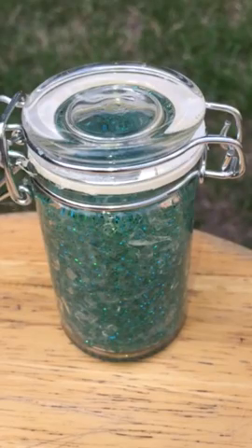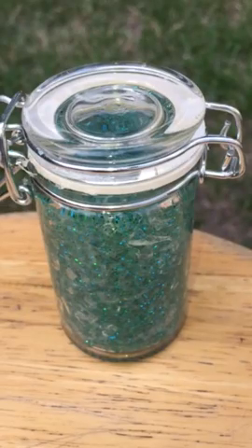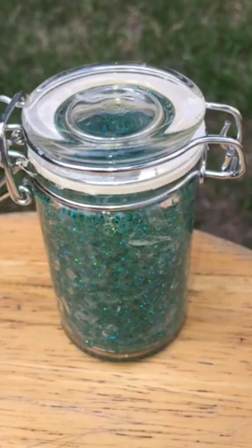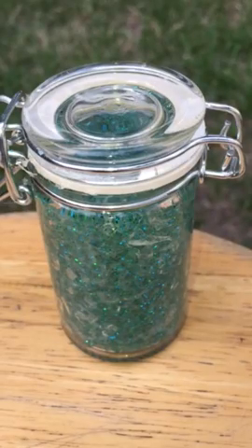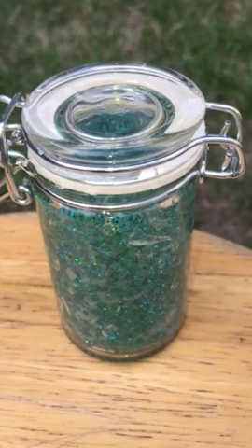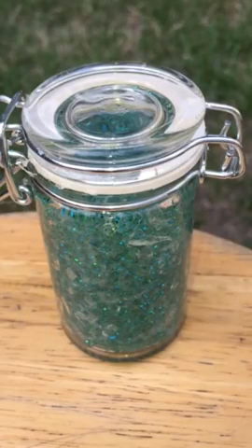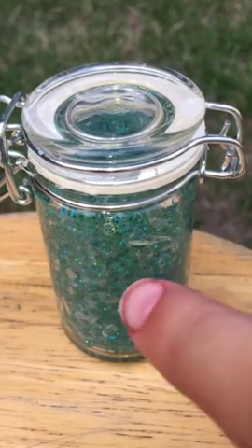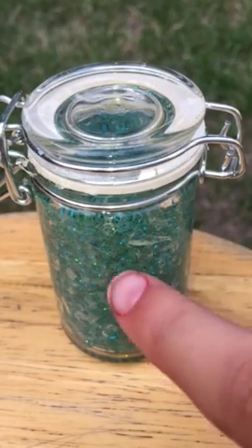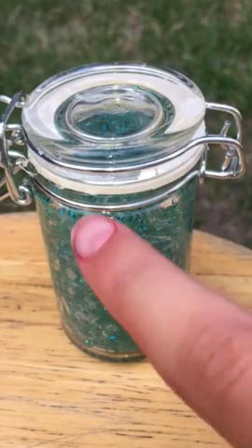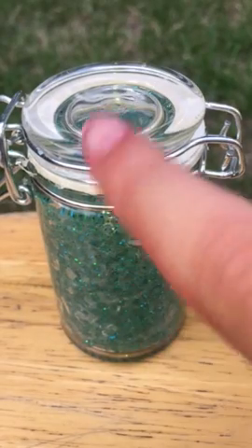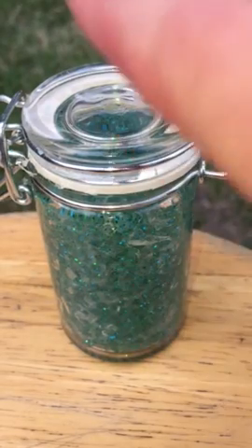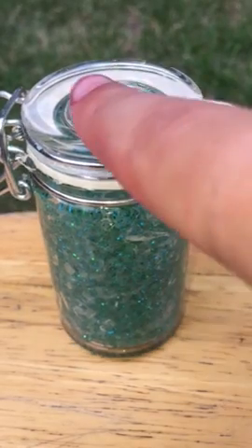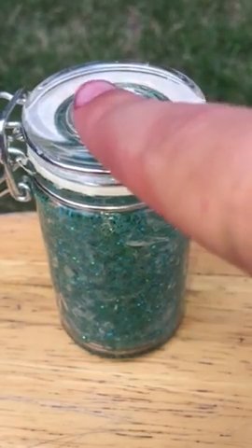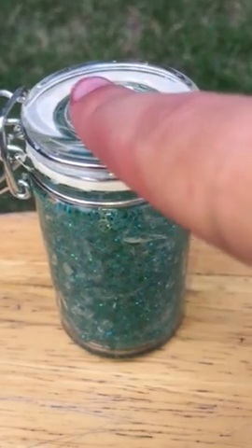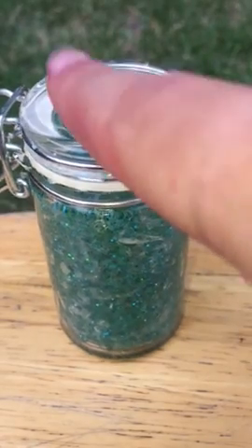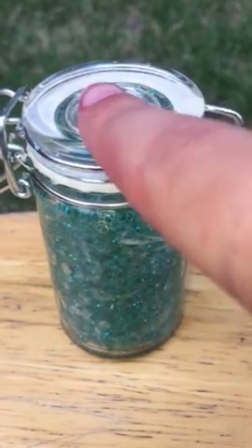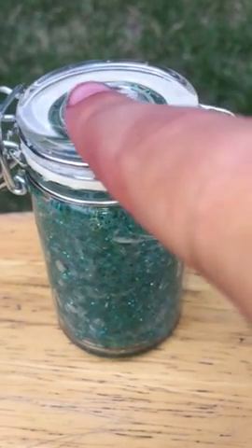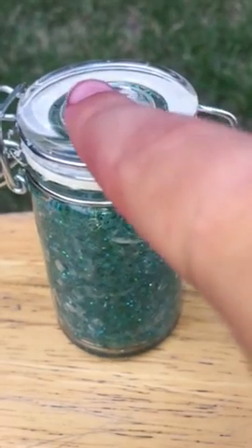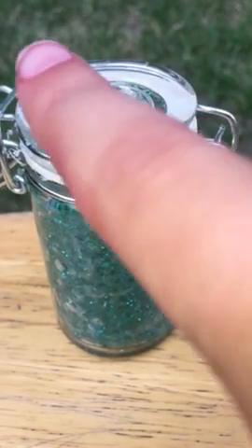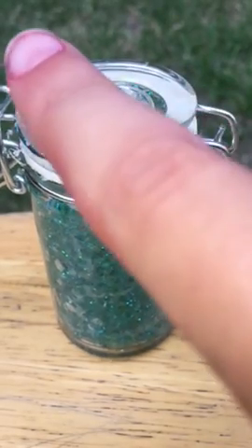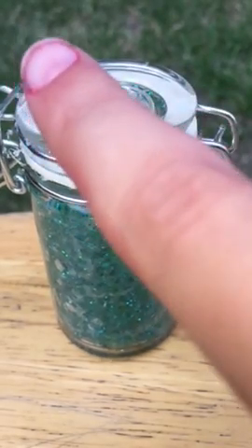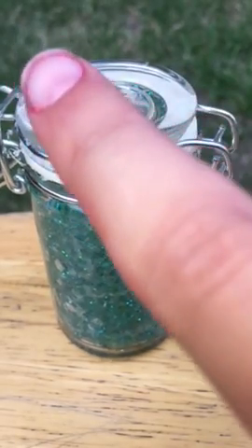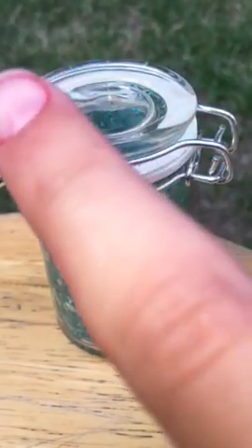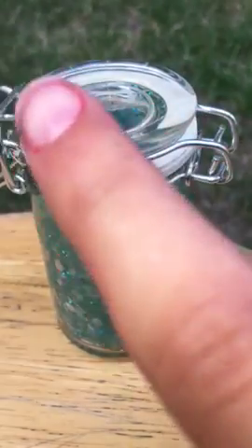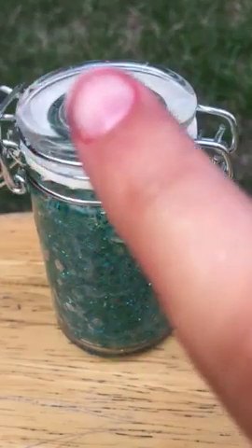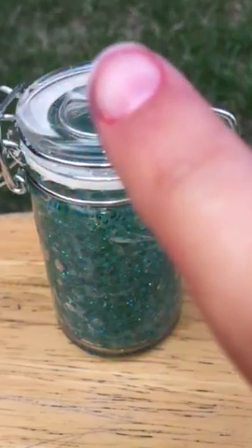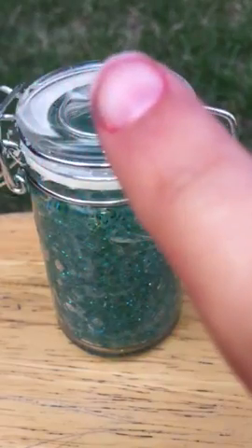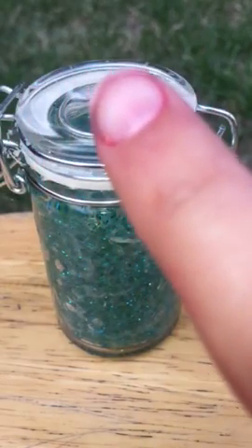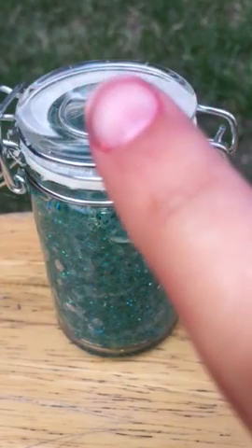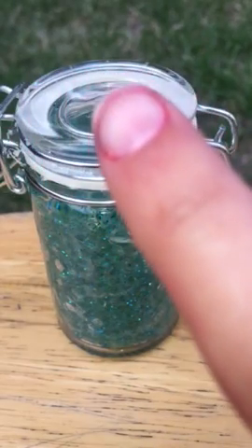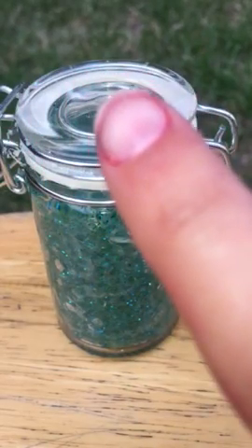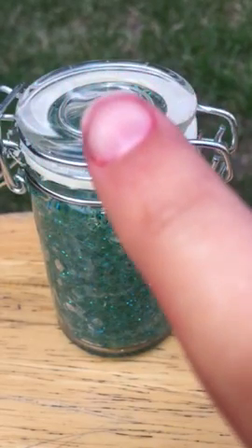So today I am again here with another slime but this is outside. Don't worry, this is just food coloring.